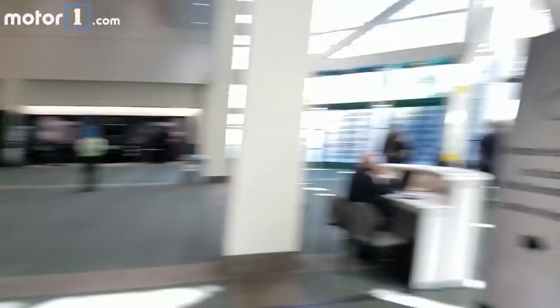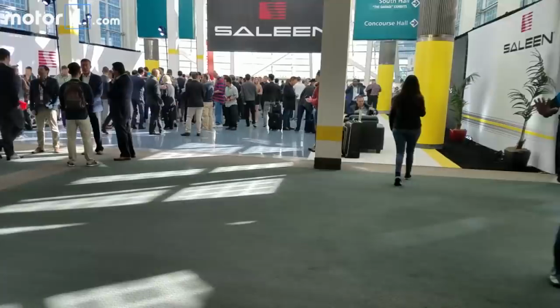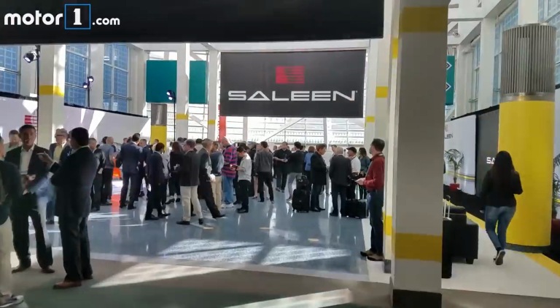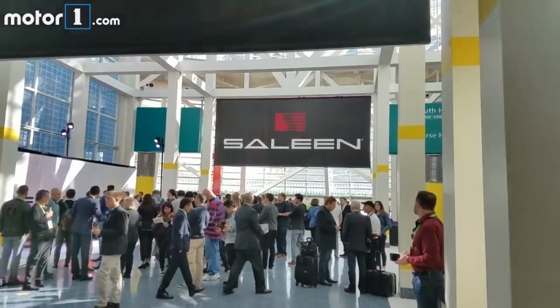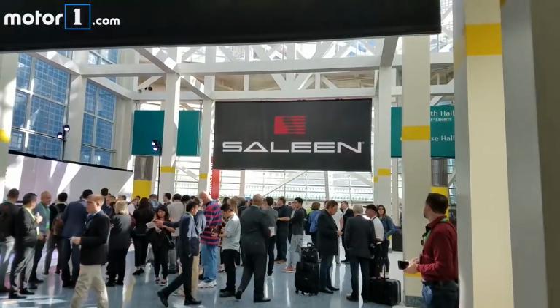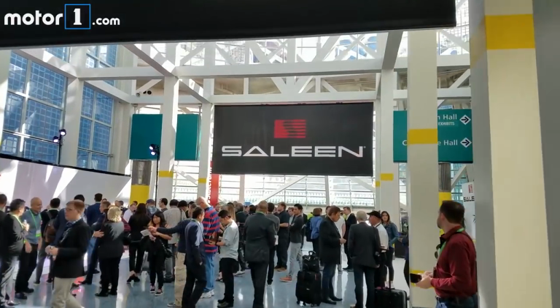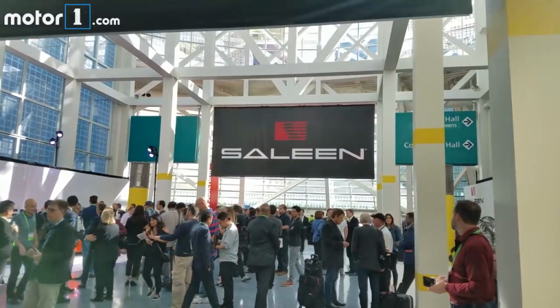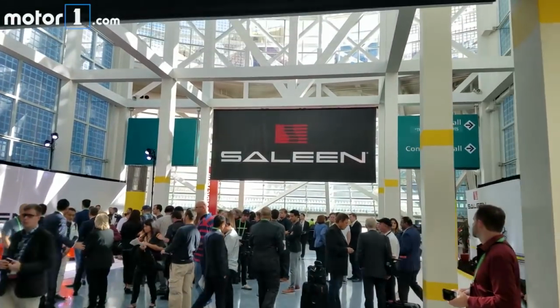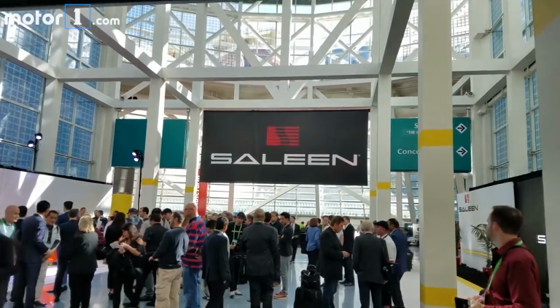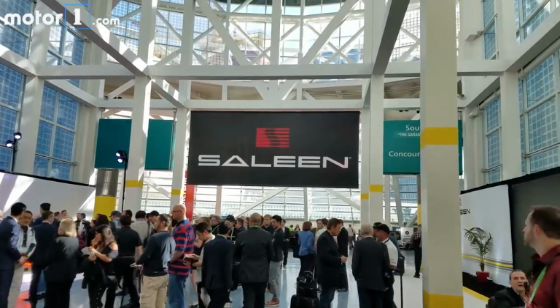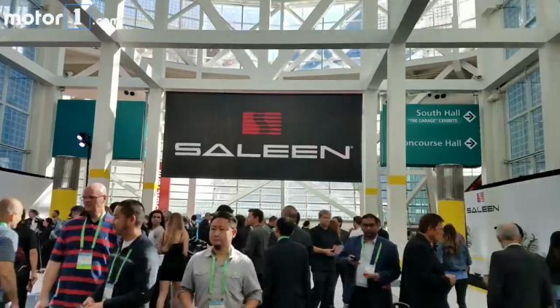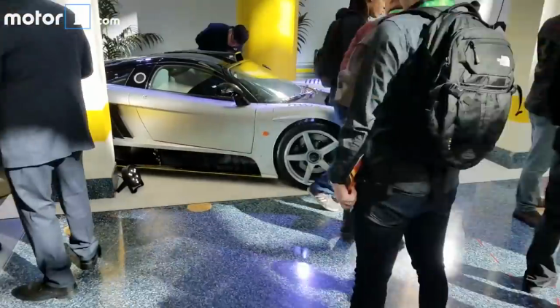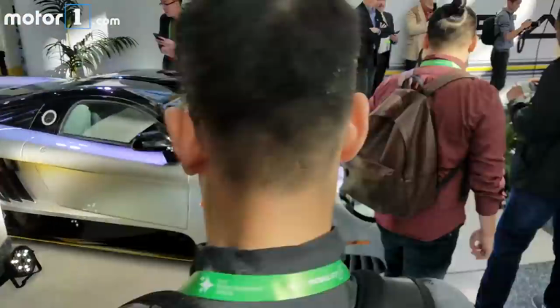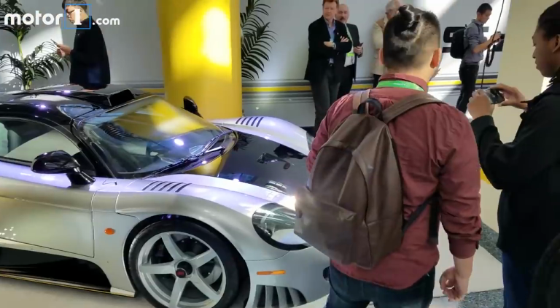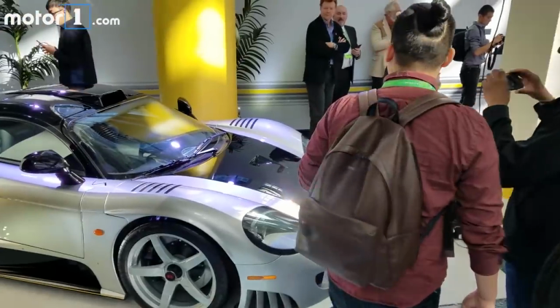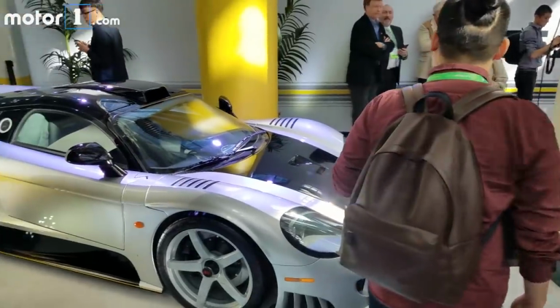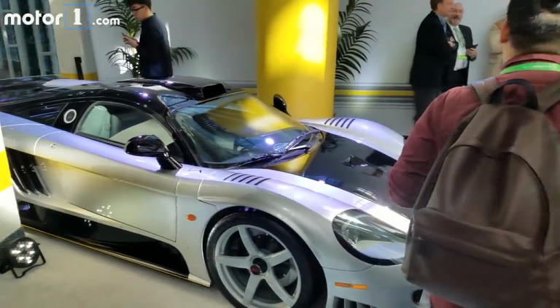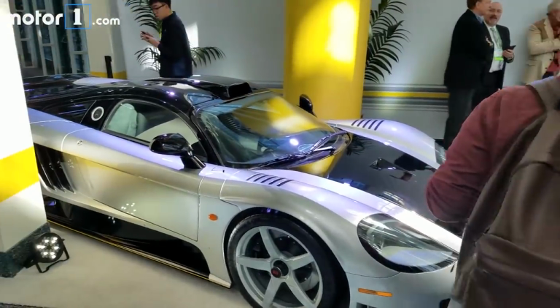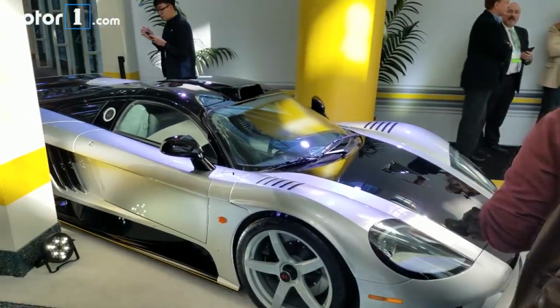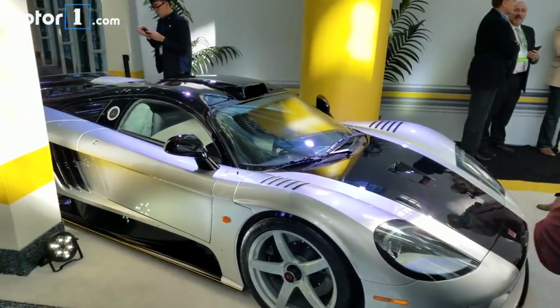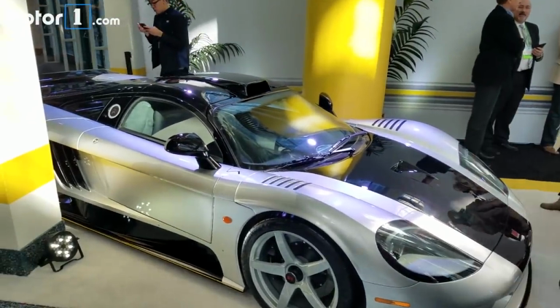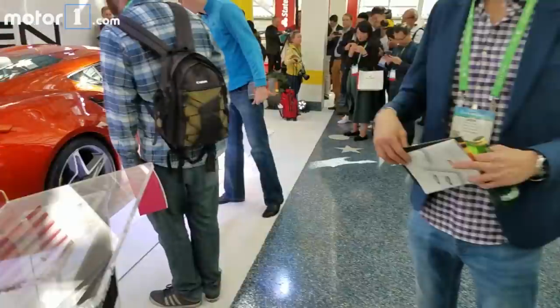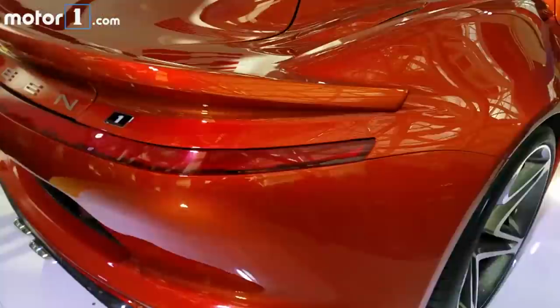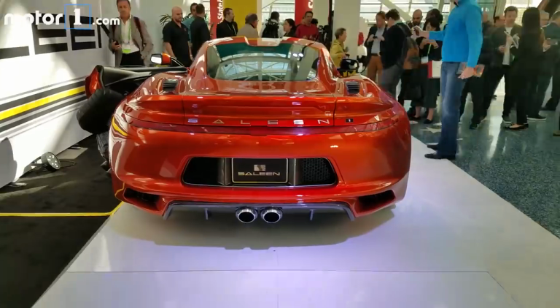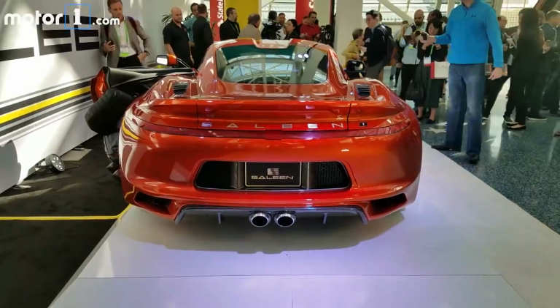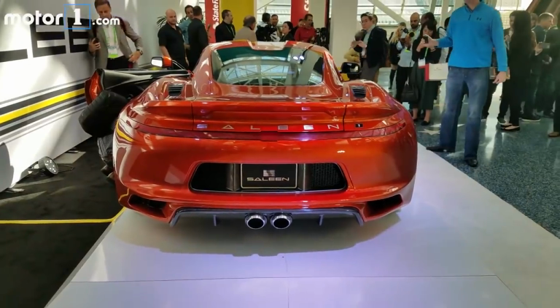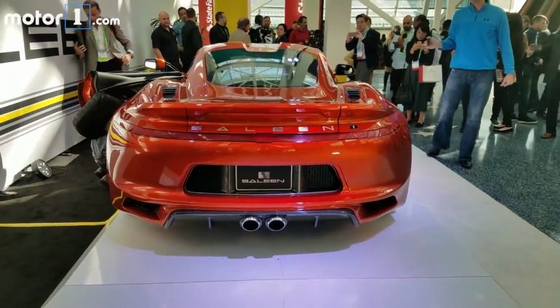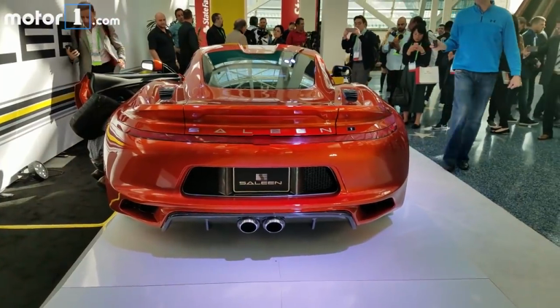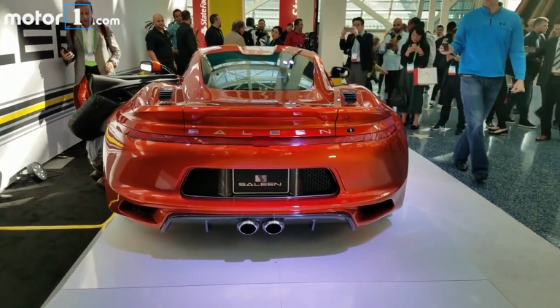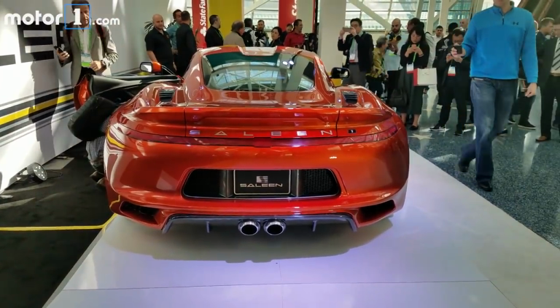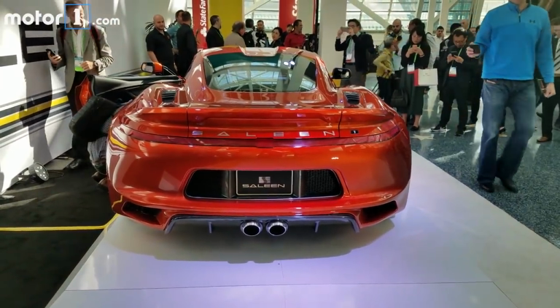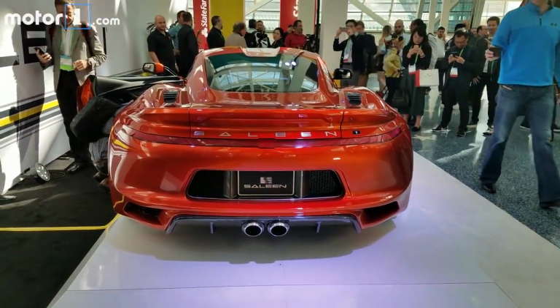Selene Automotive is back at the LA Auto Show. You might have heard of the S7, but now there's an all-new car called the S1.